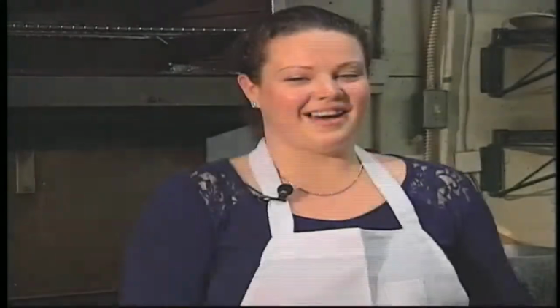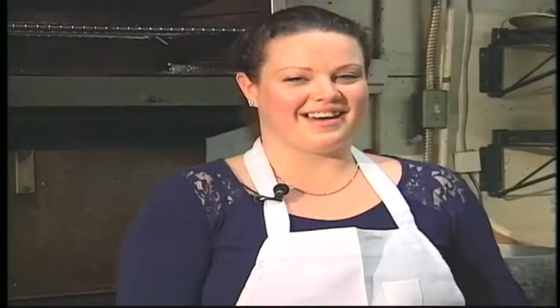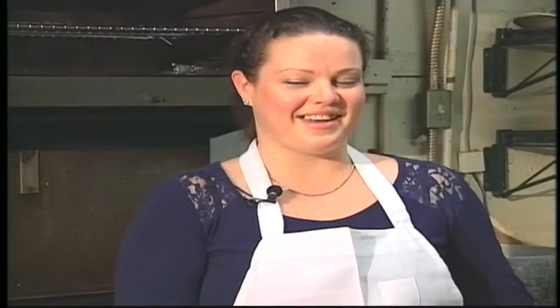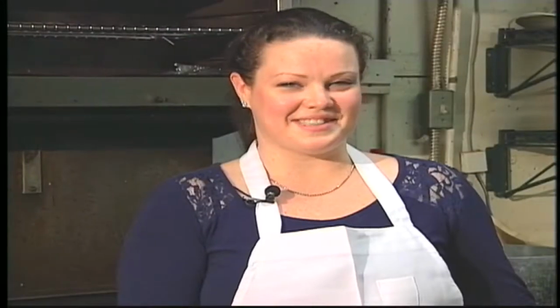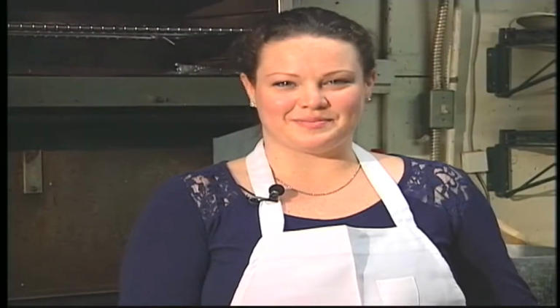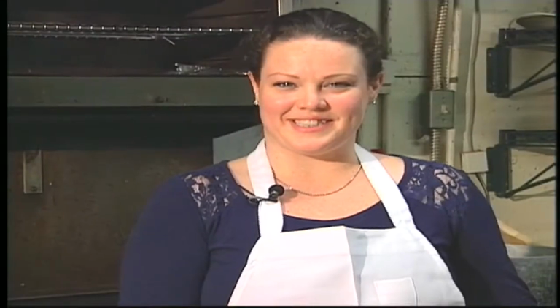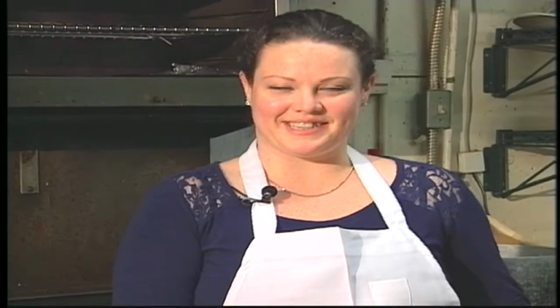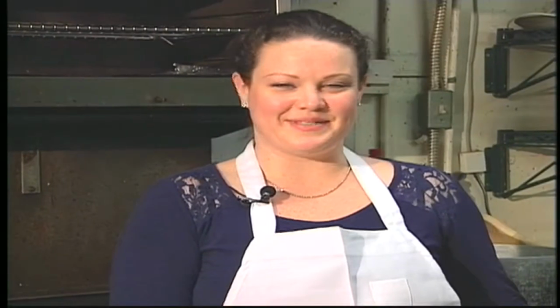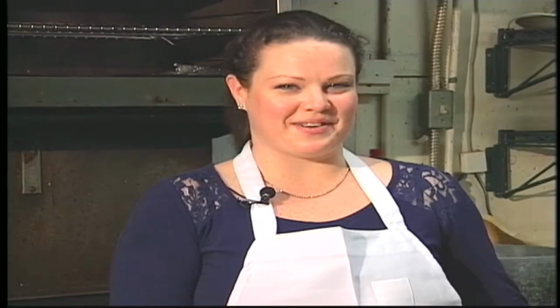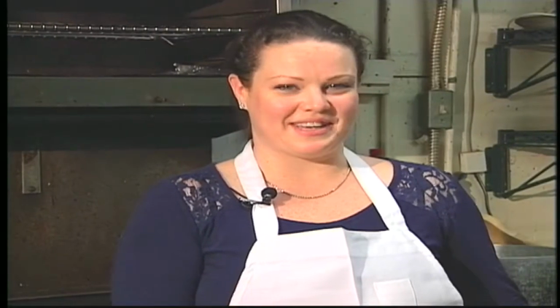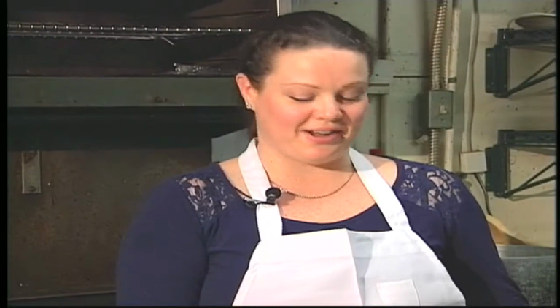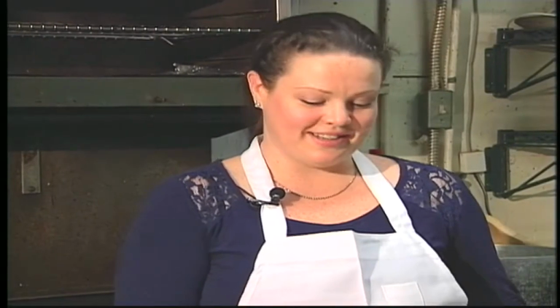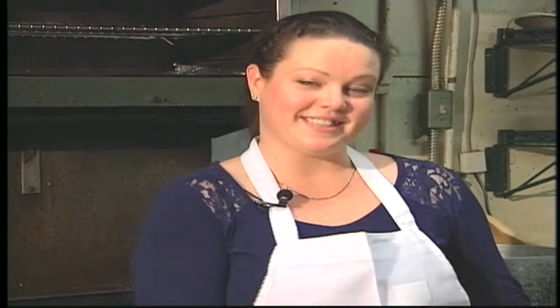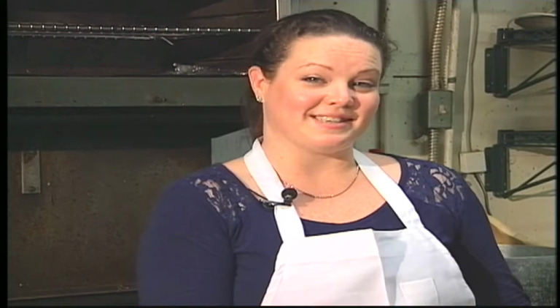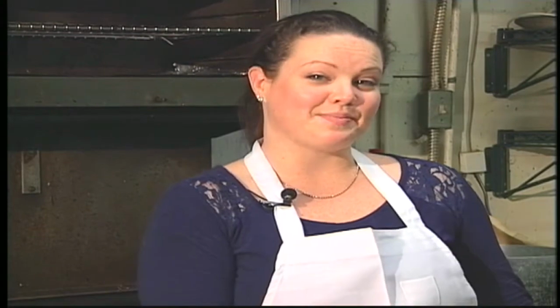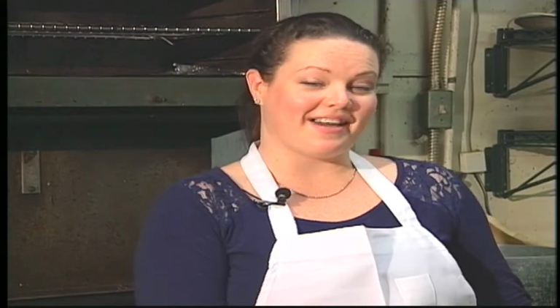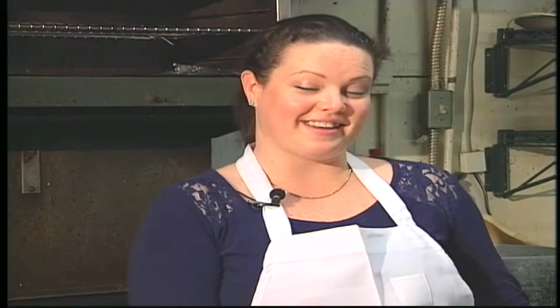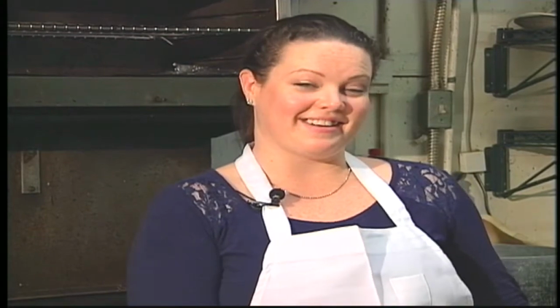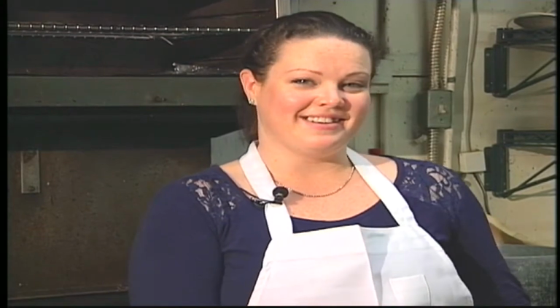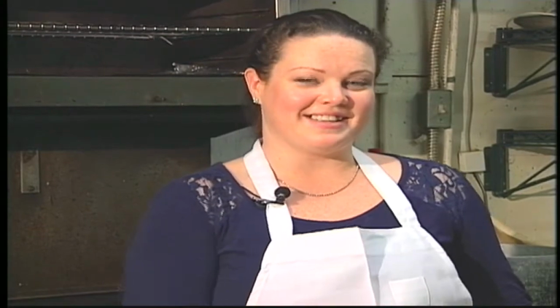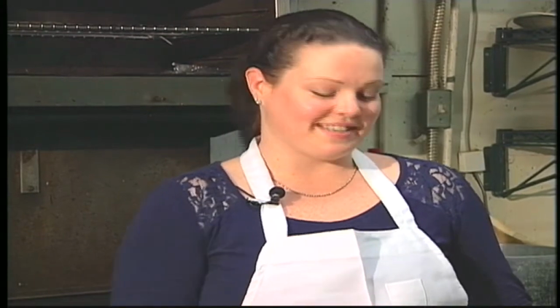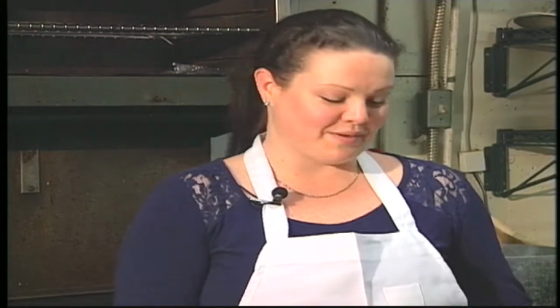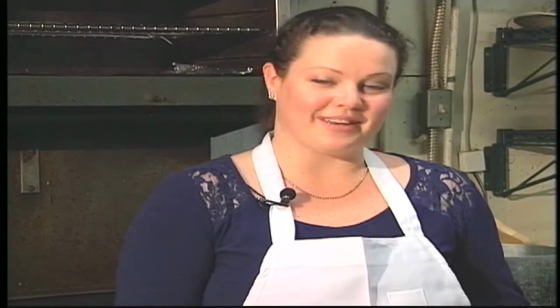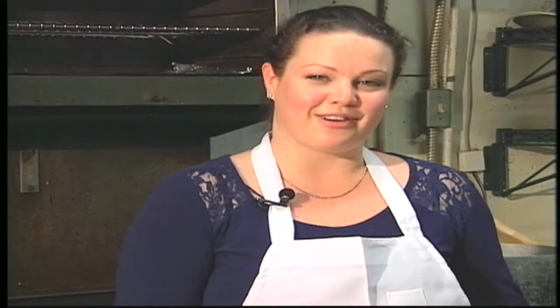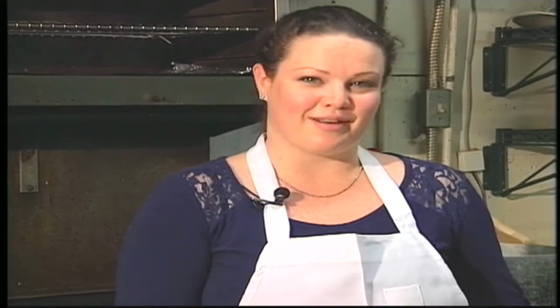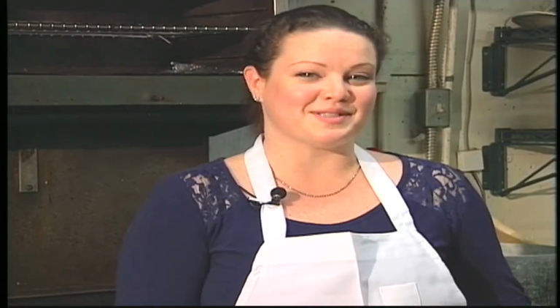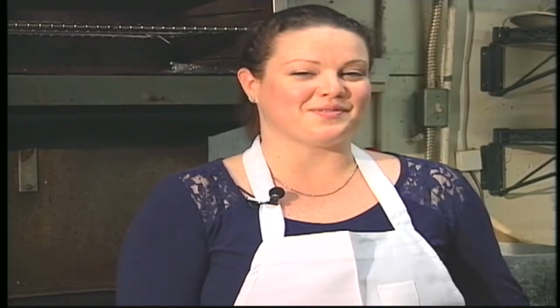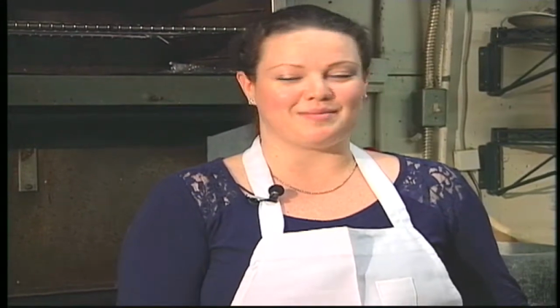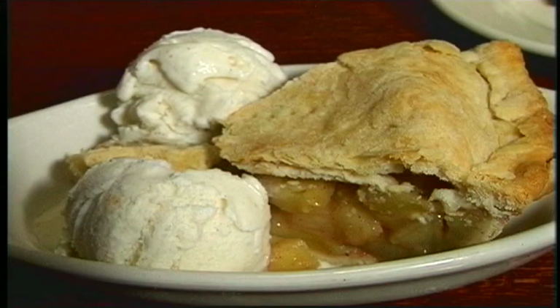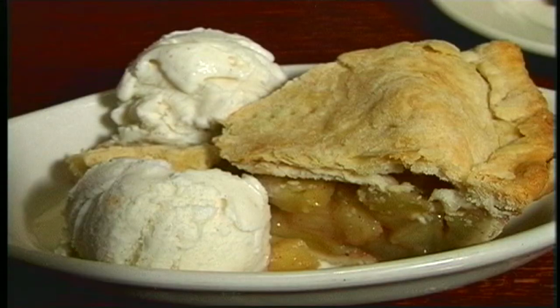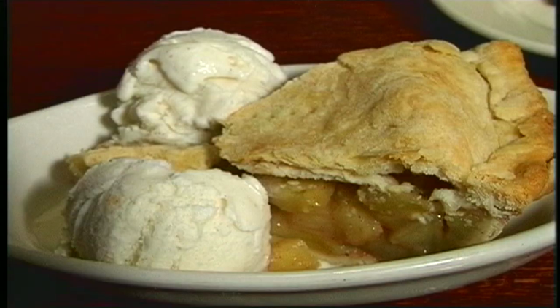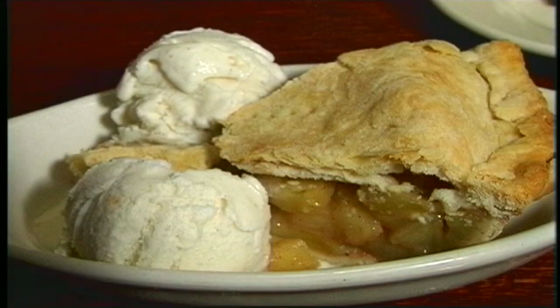Hi, this is Melissa. I'm down at the Owl. Today is pie day and today we're making grandma's famous apple pie.